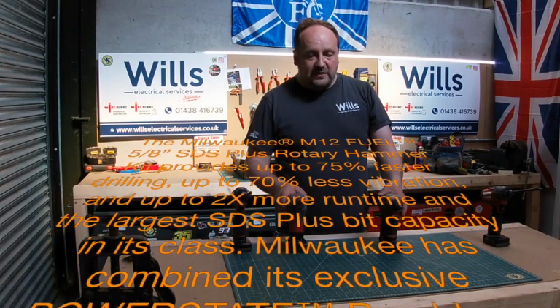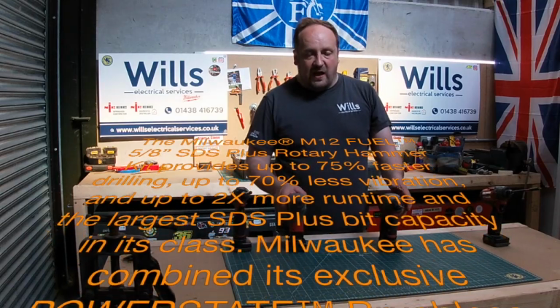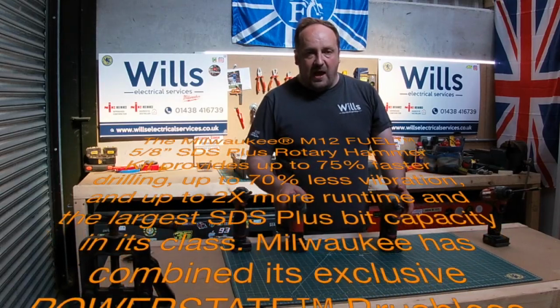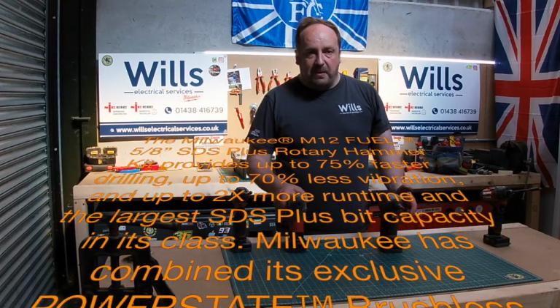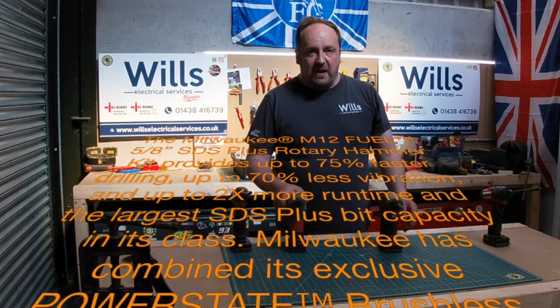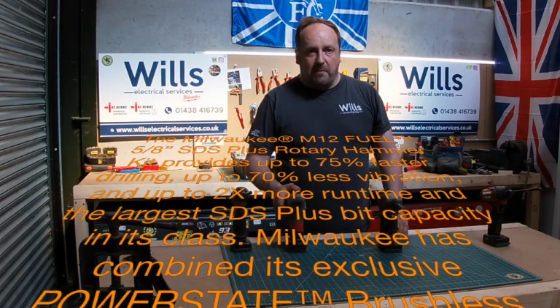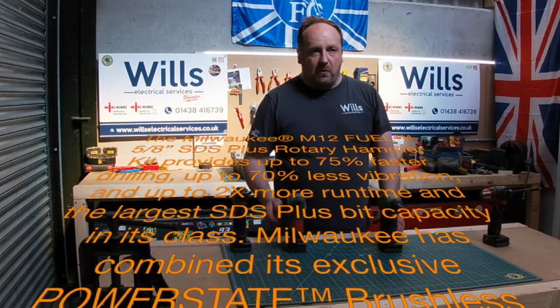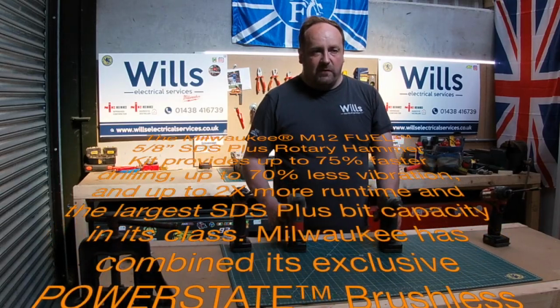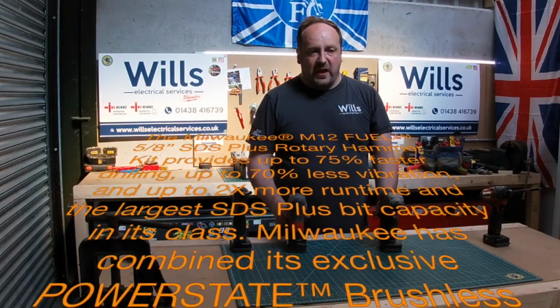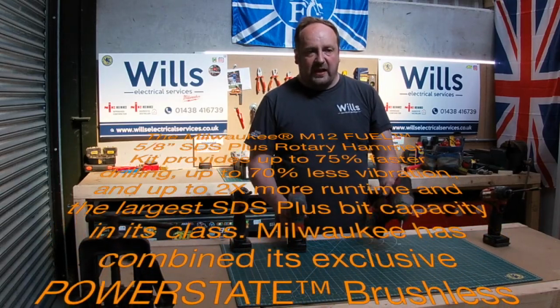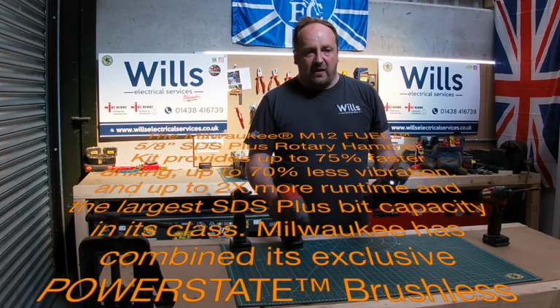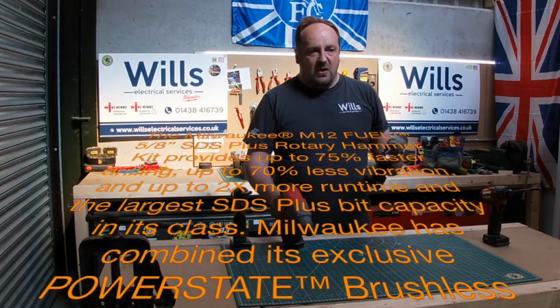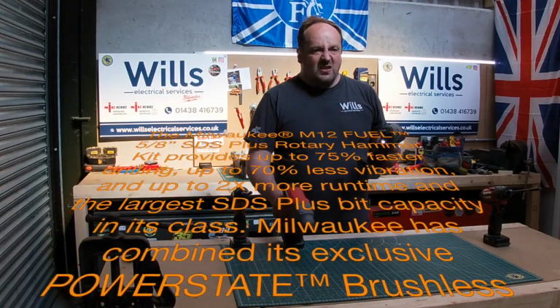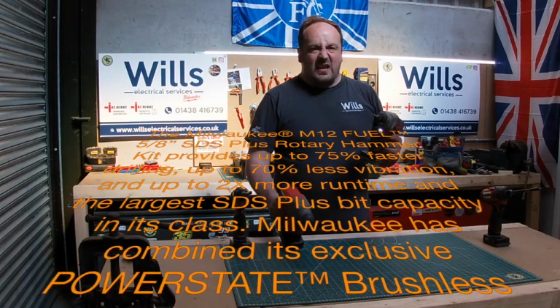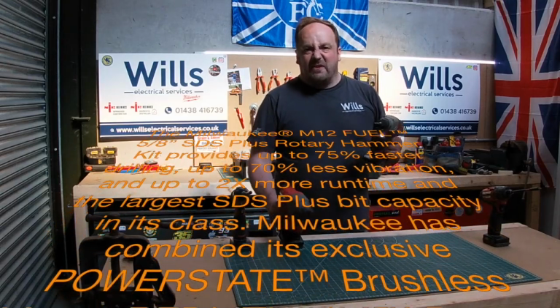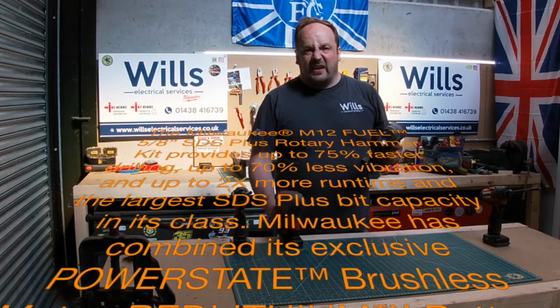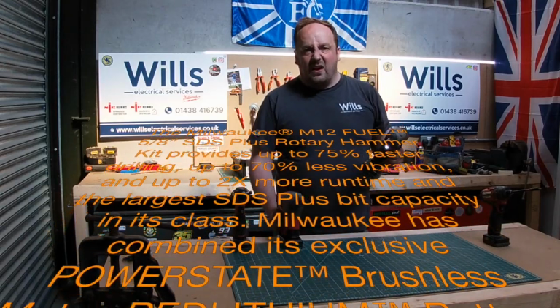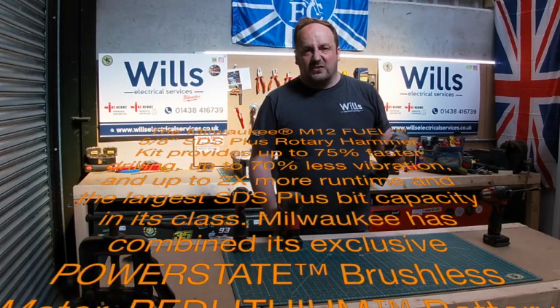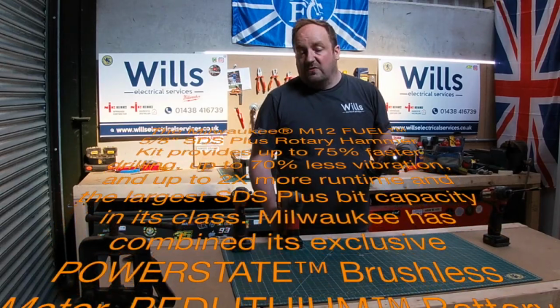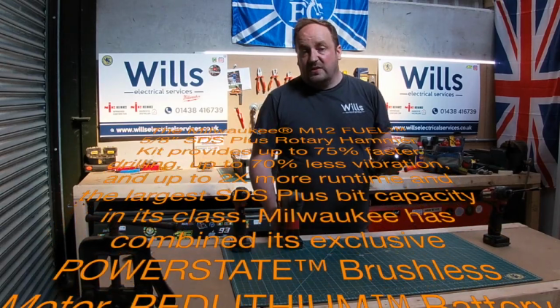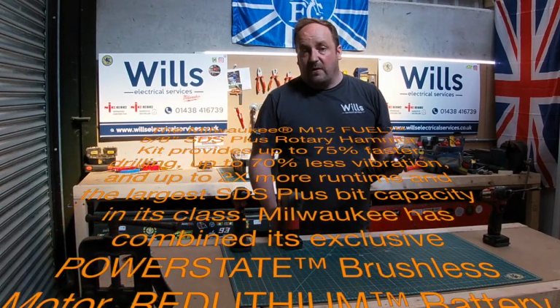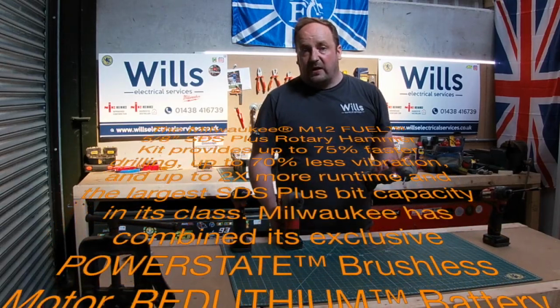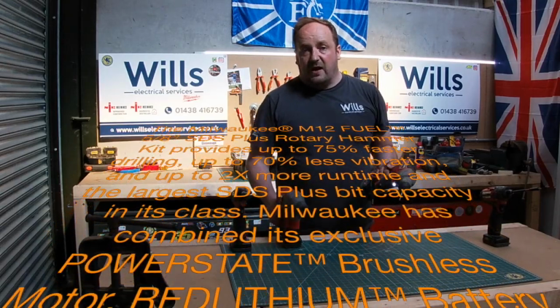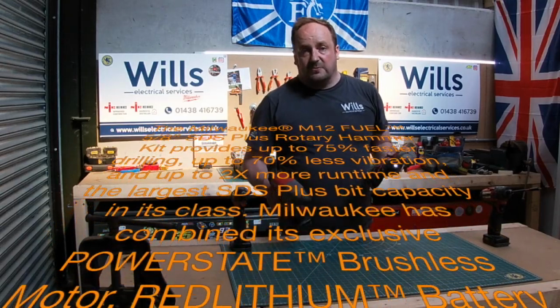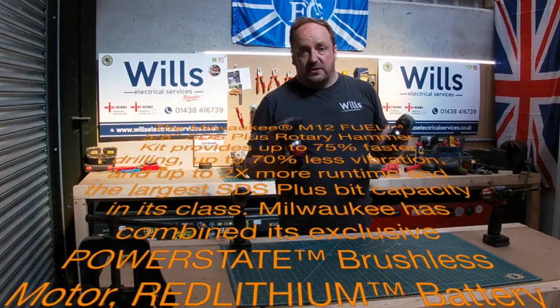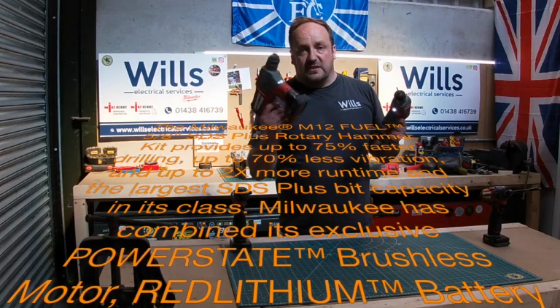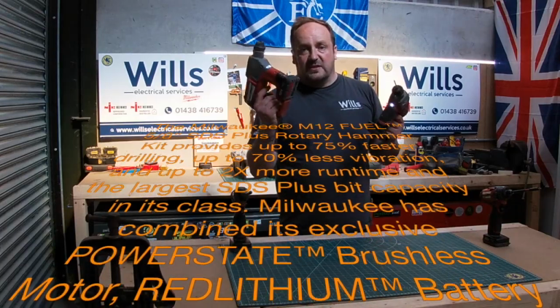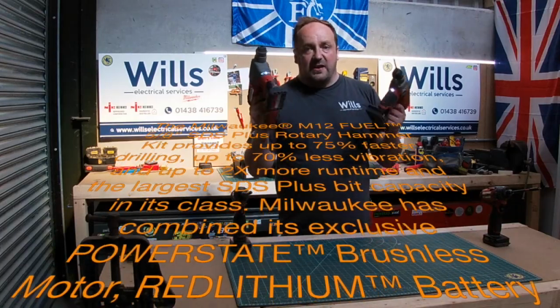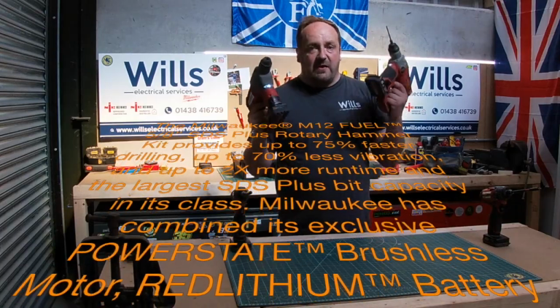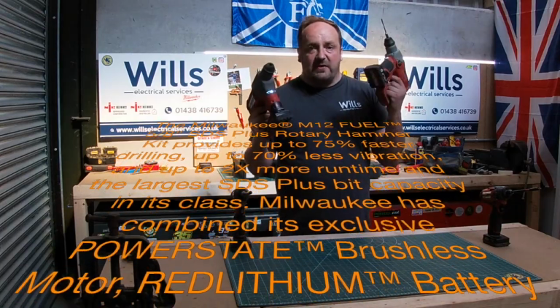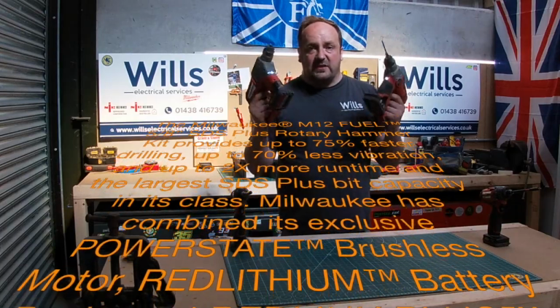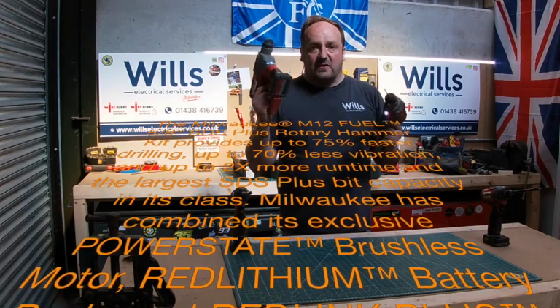These are unbelievable for their class — there is no other class because there's no other 12V SDS on the market to compare them to.